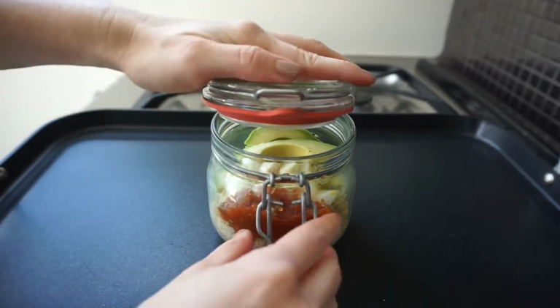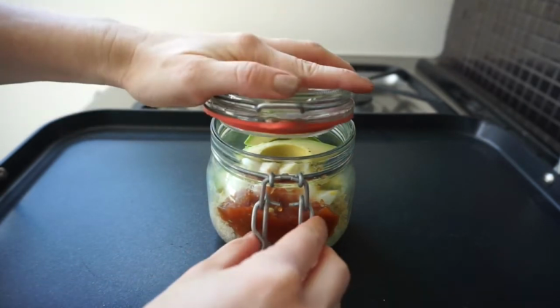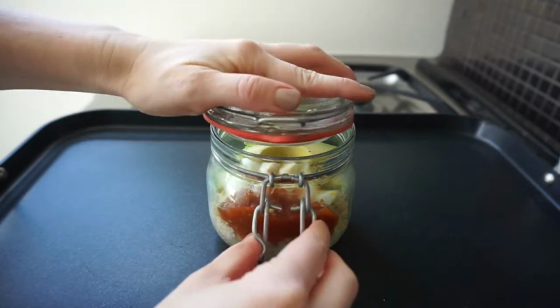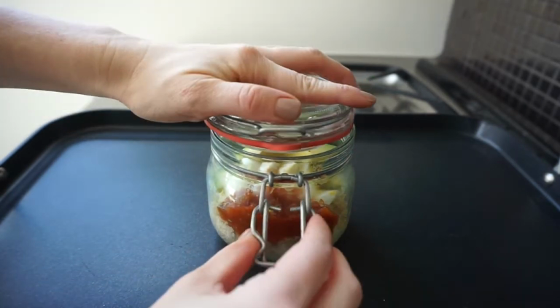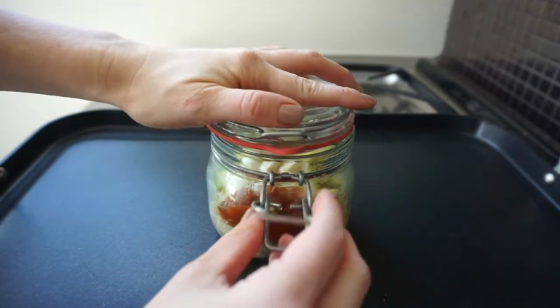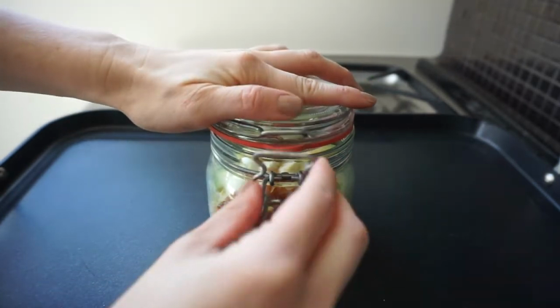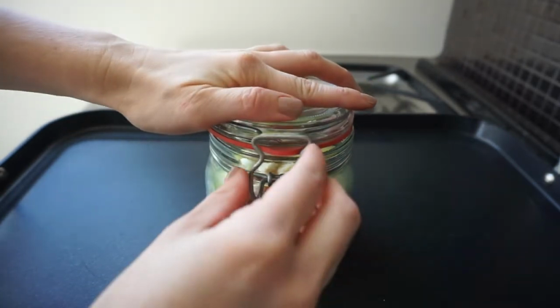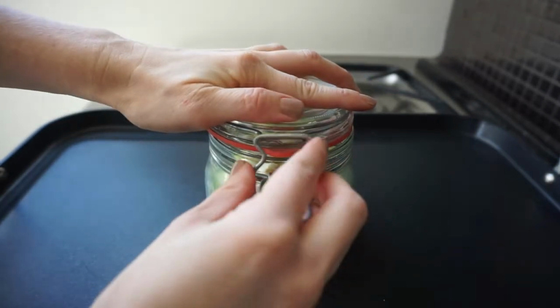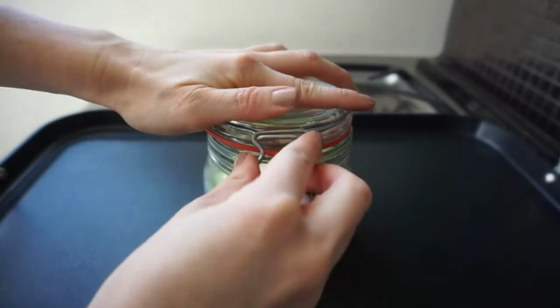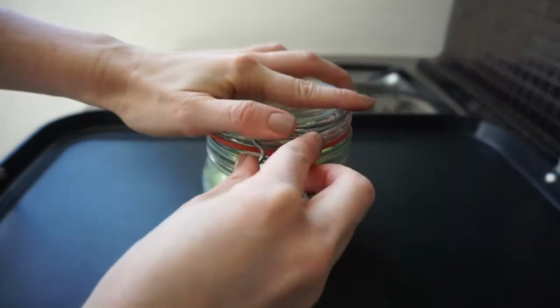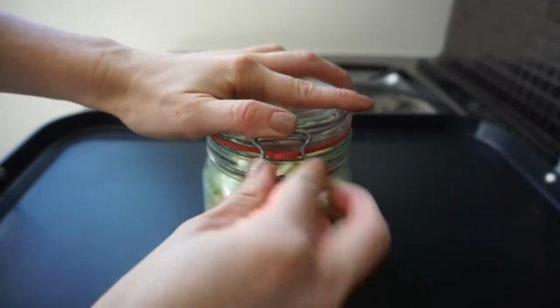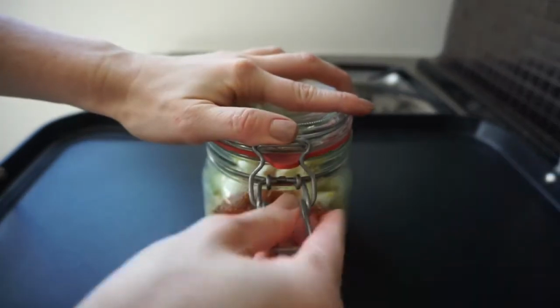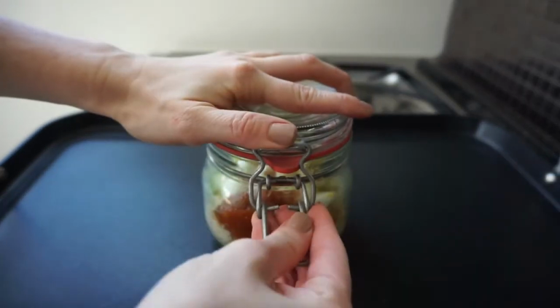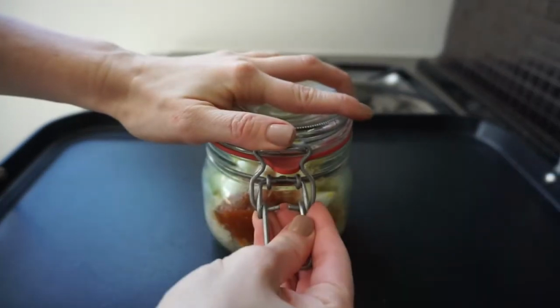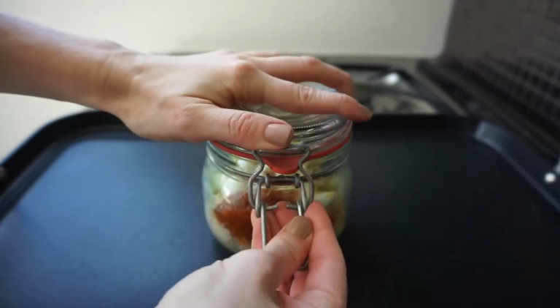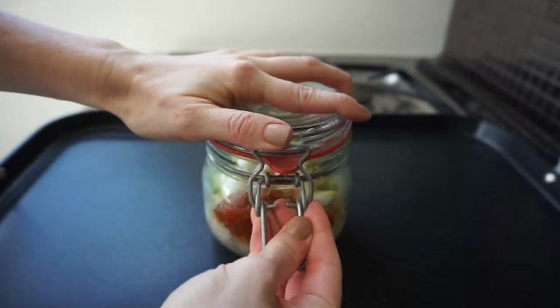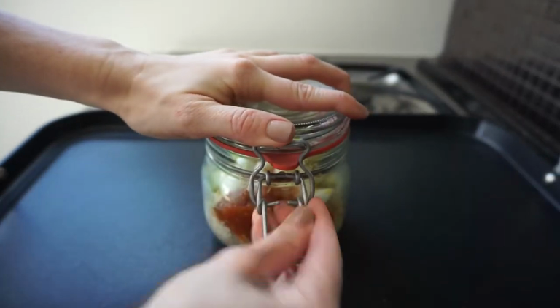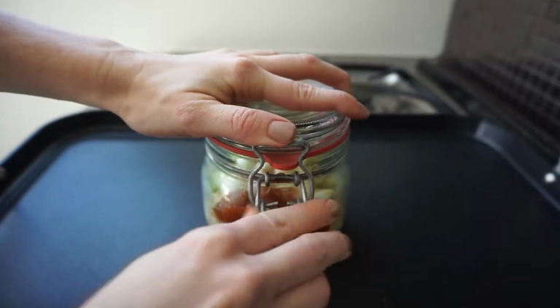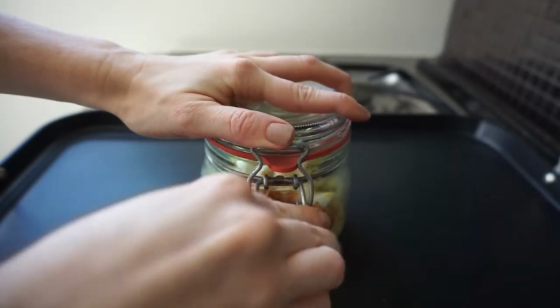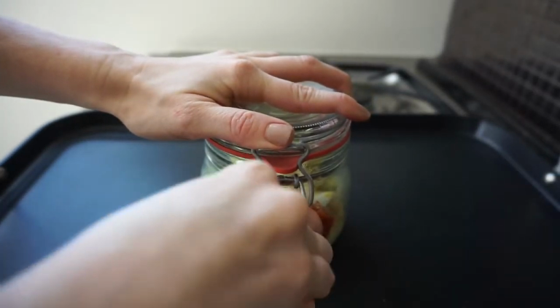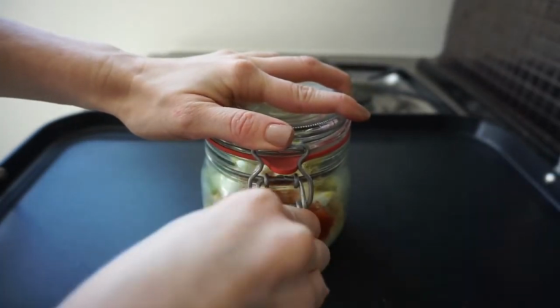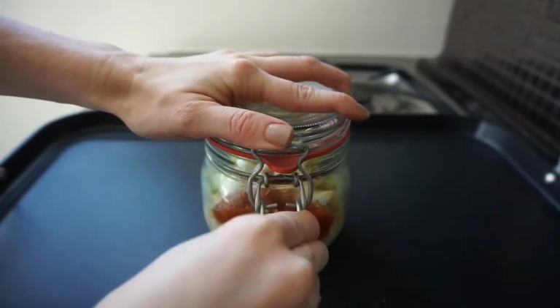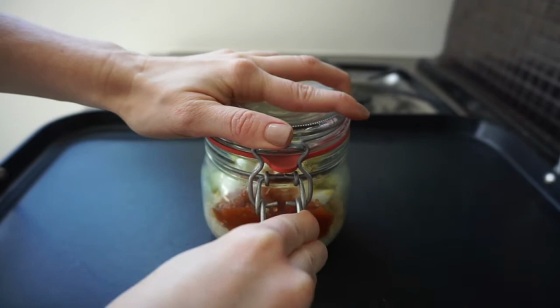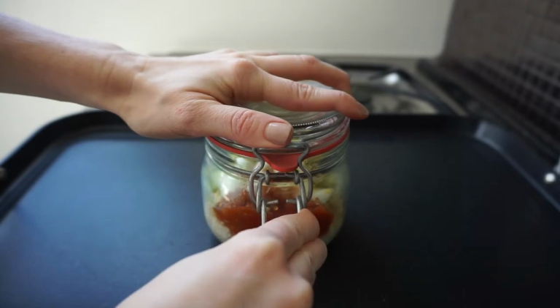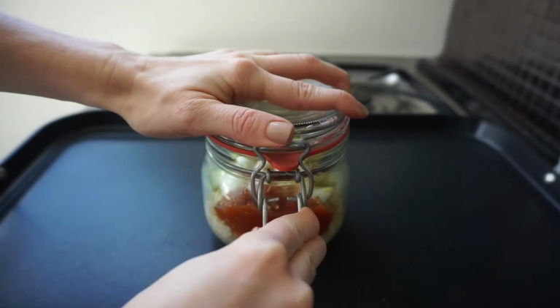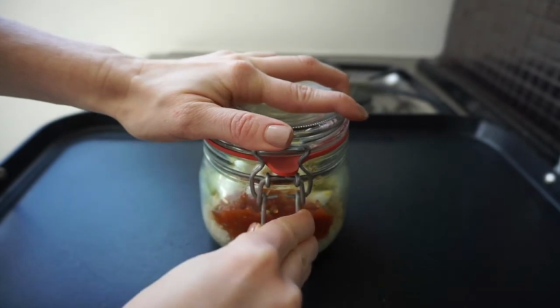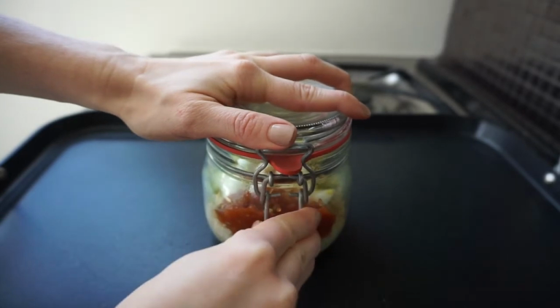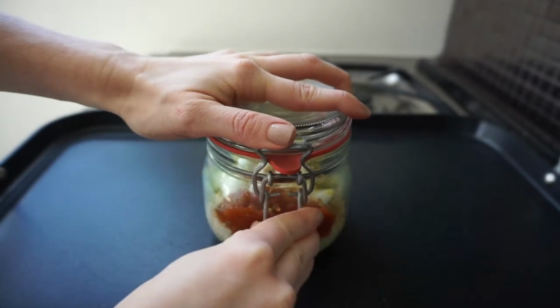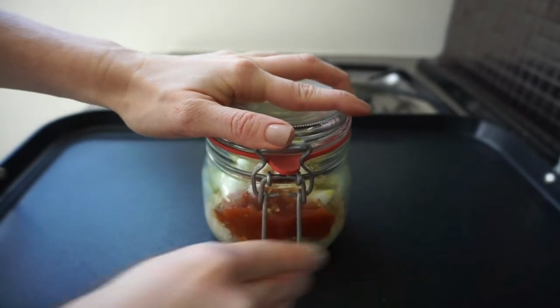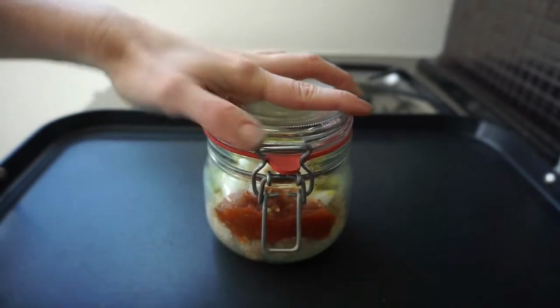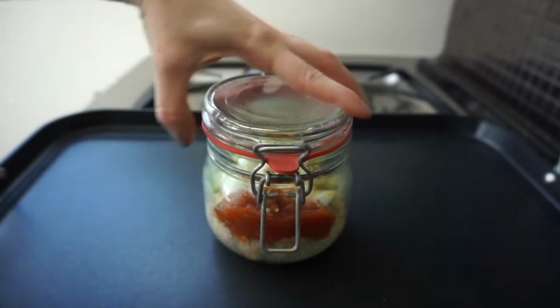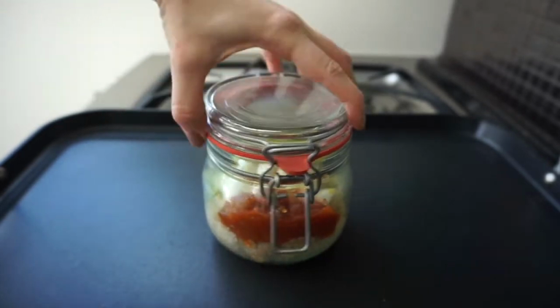You could eat this on your commute, throw it in your bag, or eat it at the office. Trust me, it is delicious.